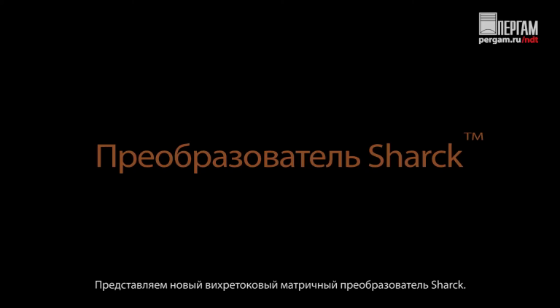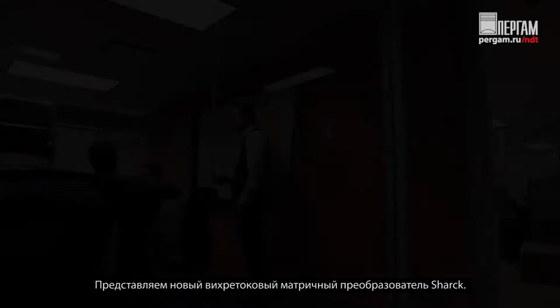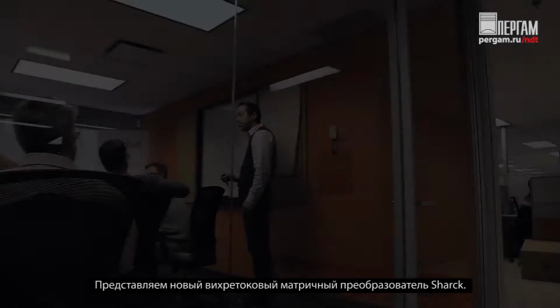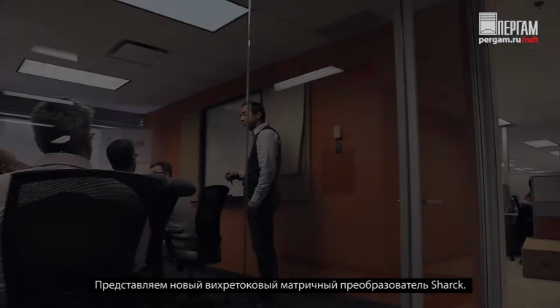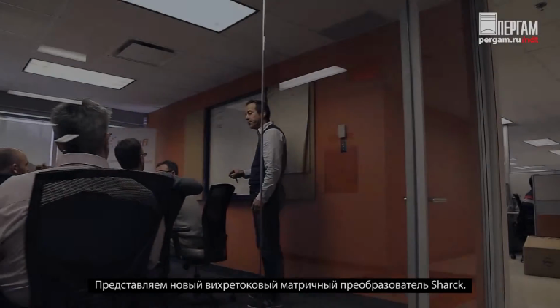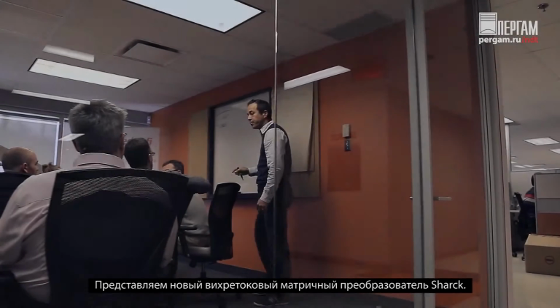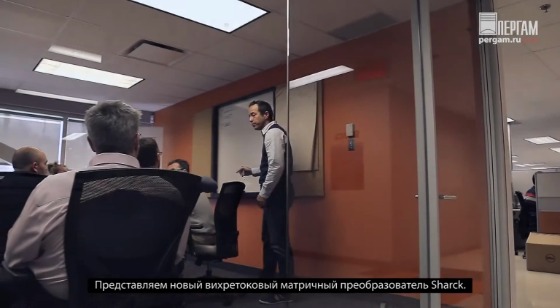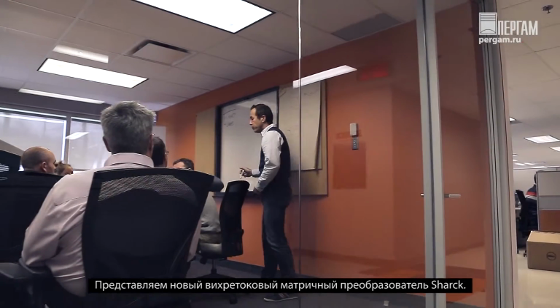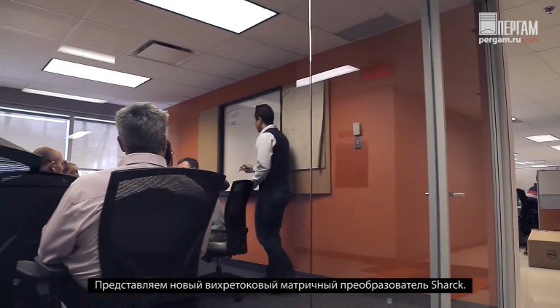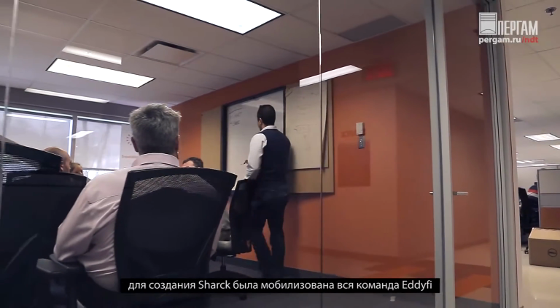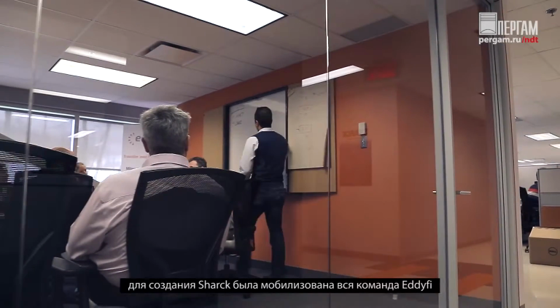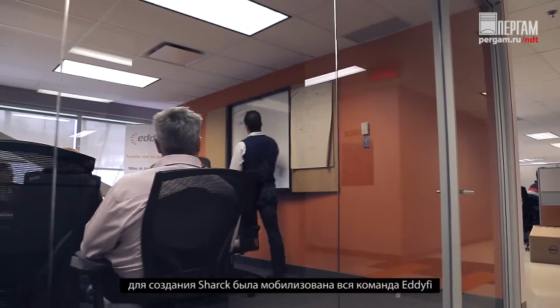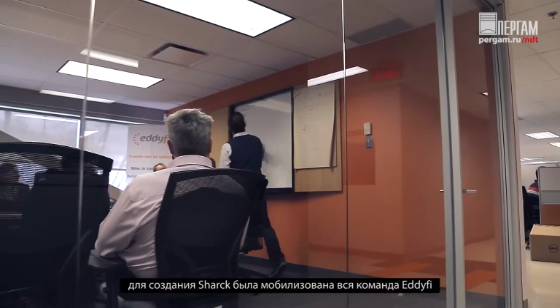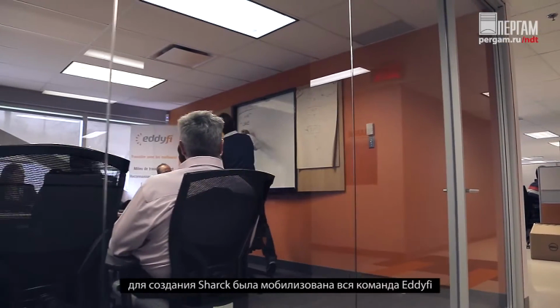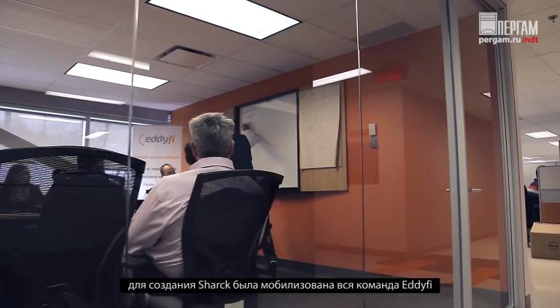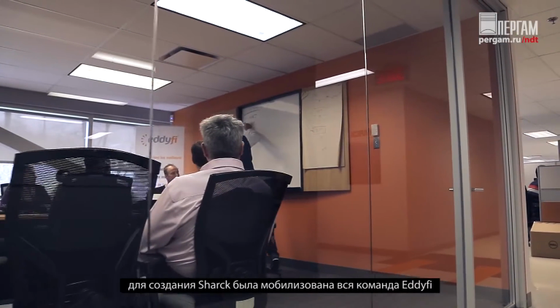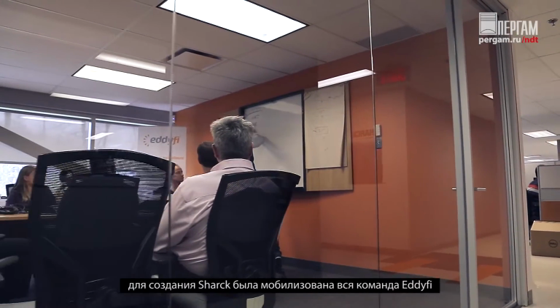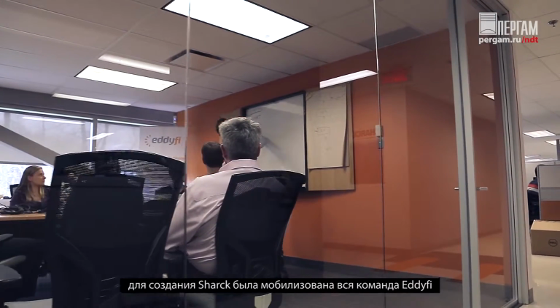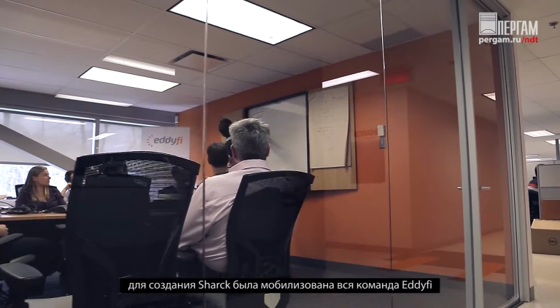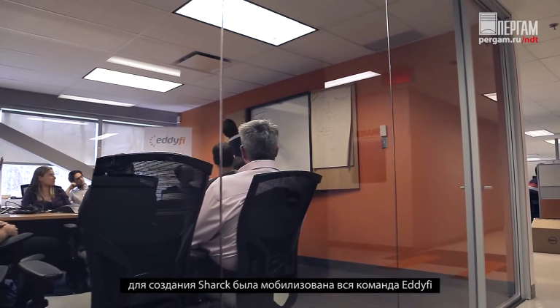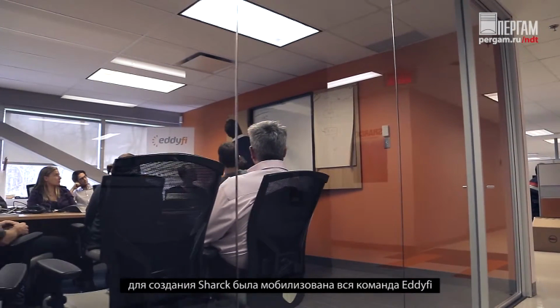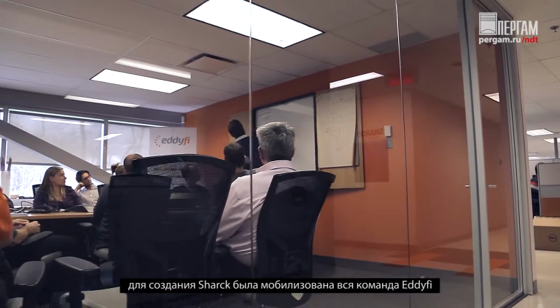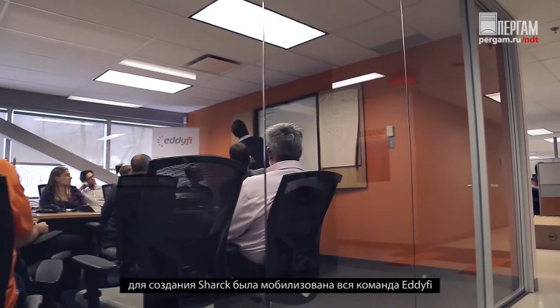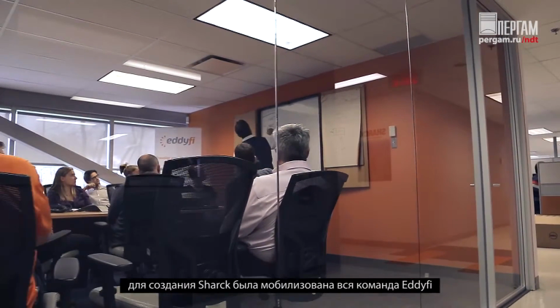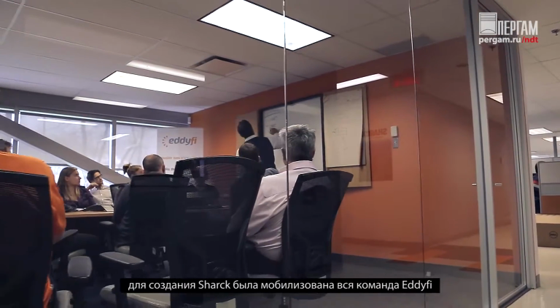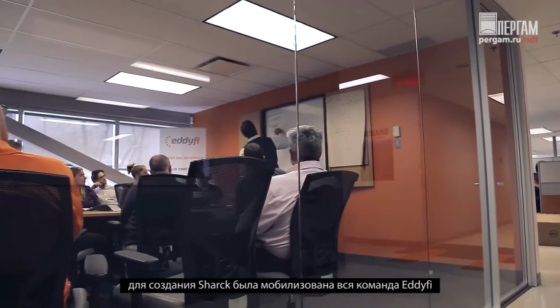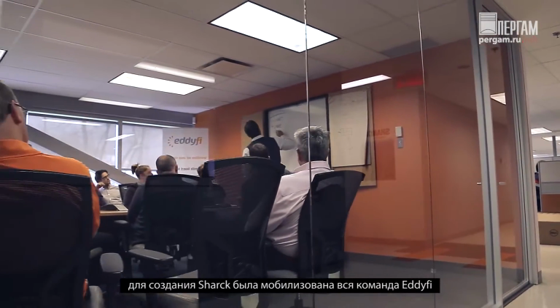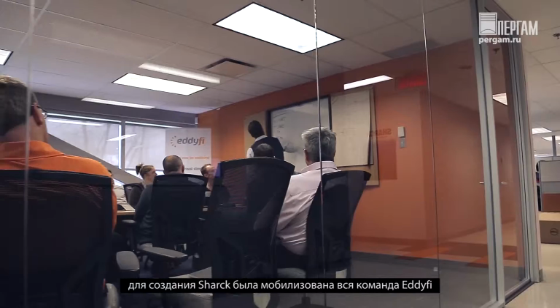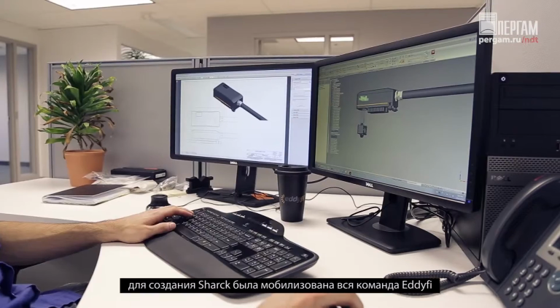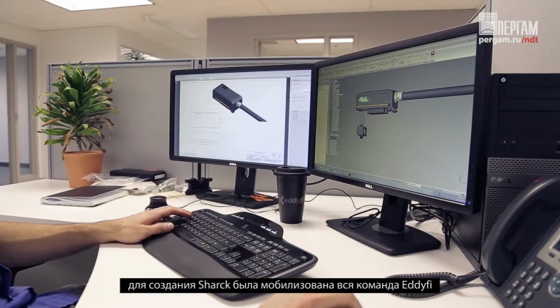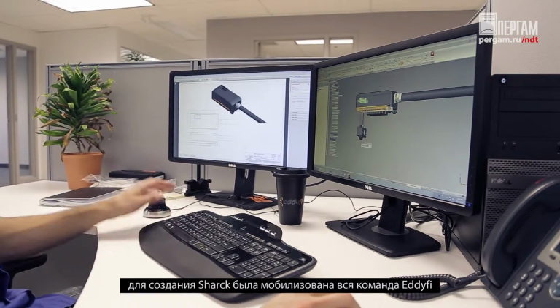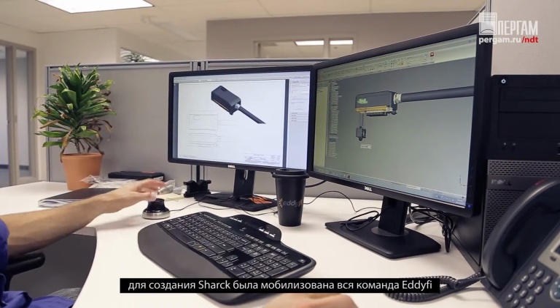For over a year, Eddify teams mobilized to find an effective solution for the weld inspection industry.